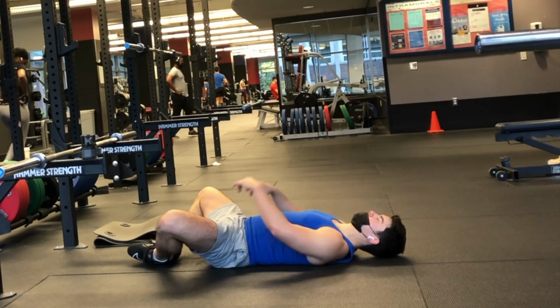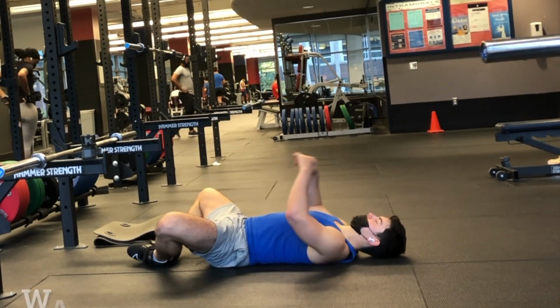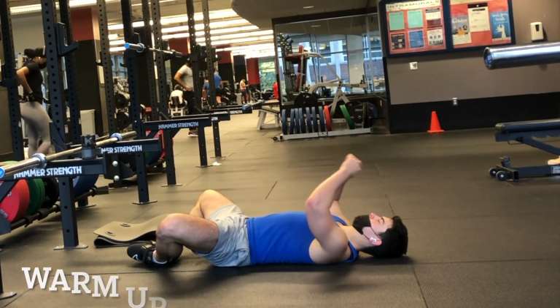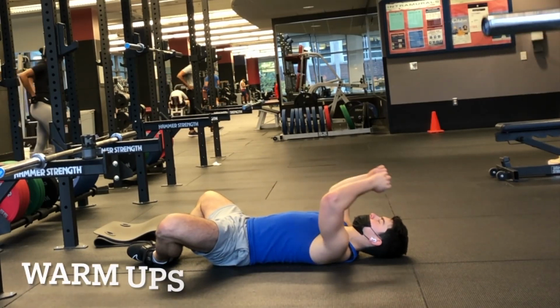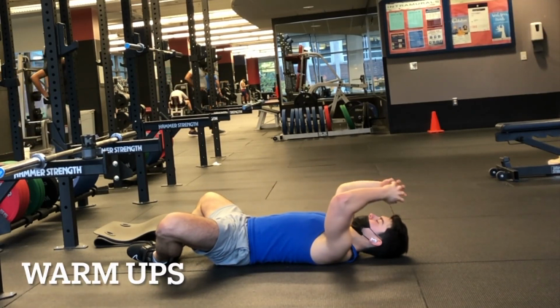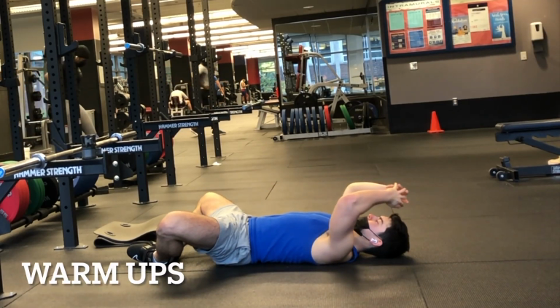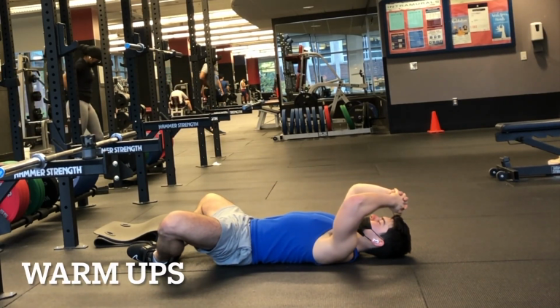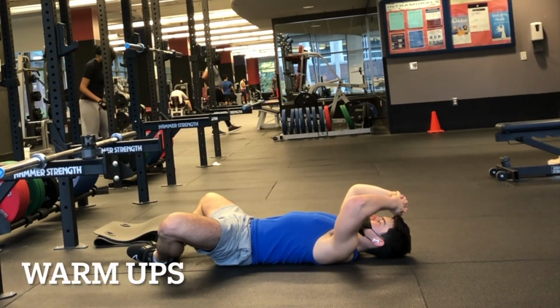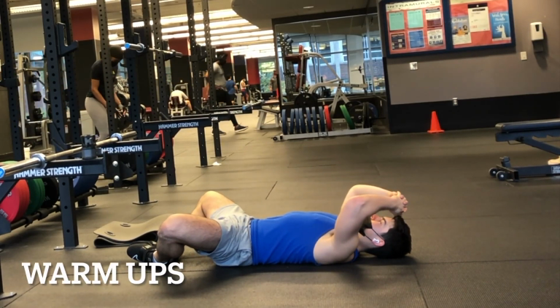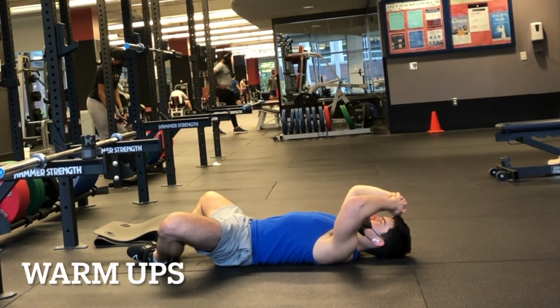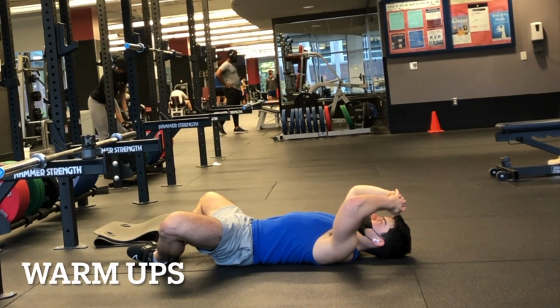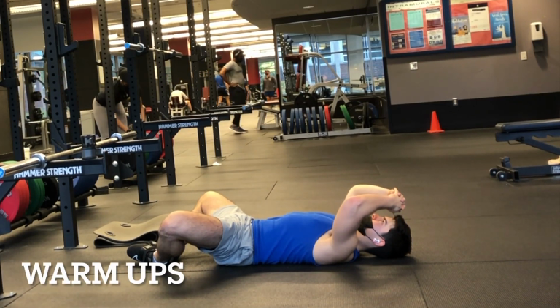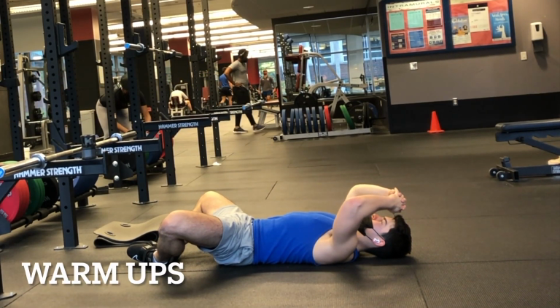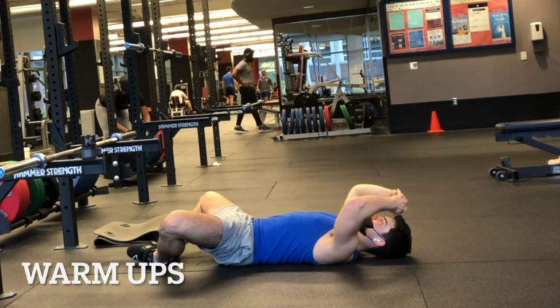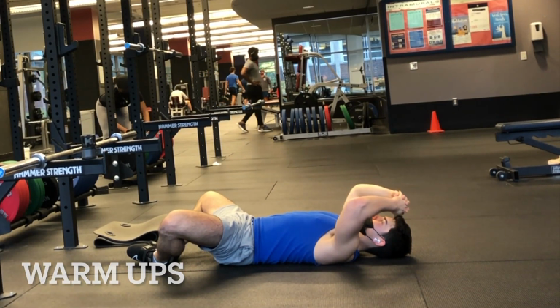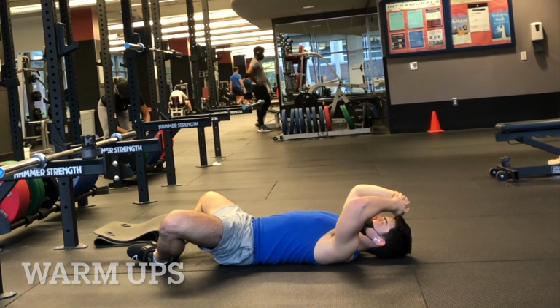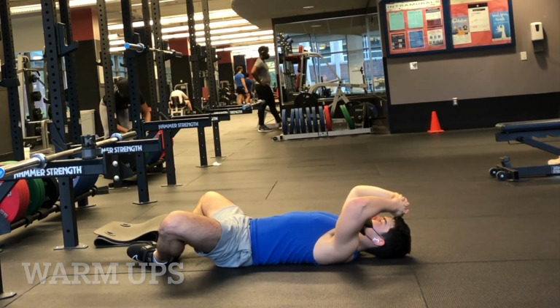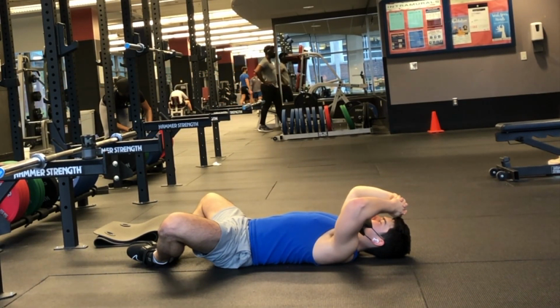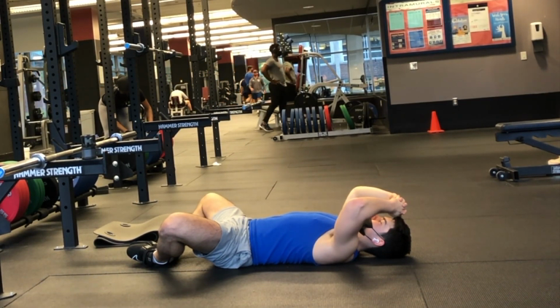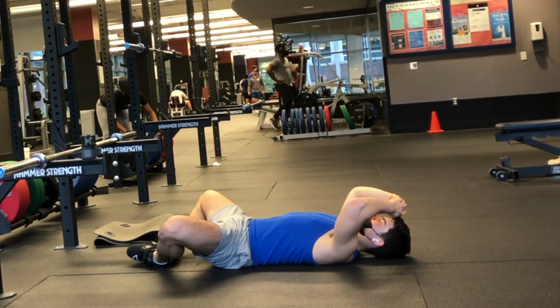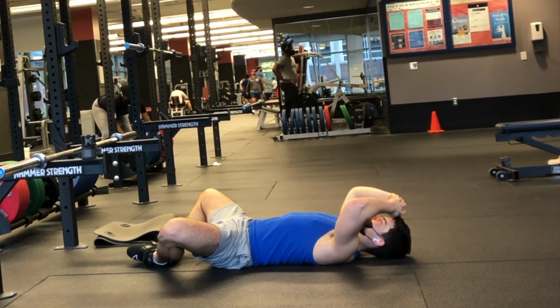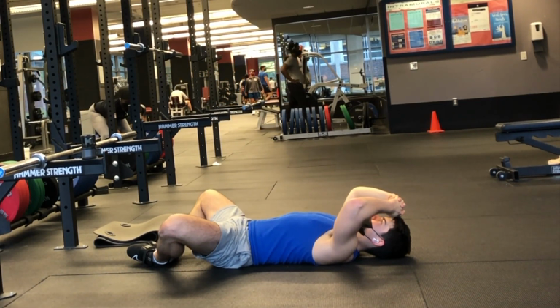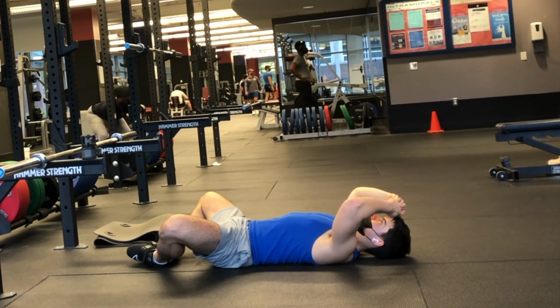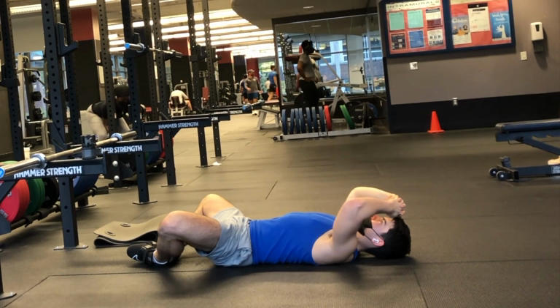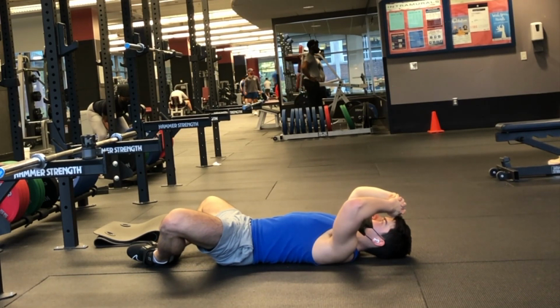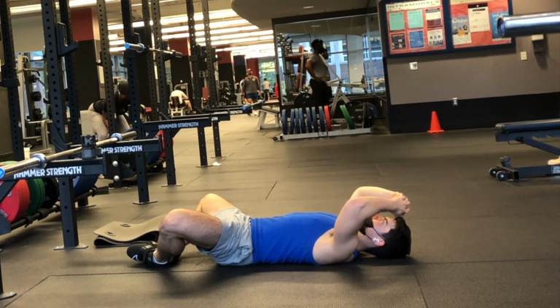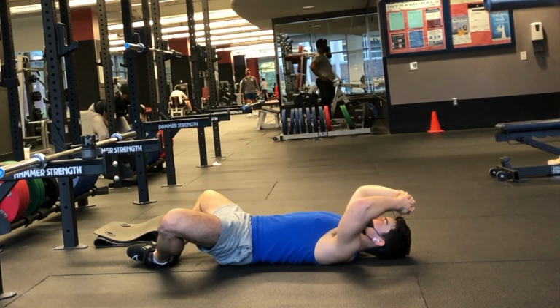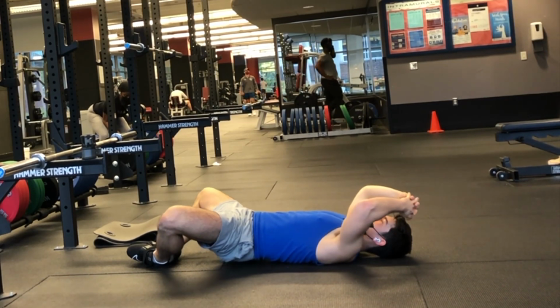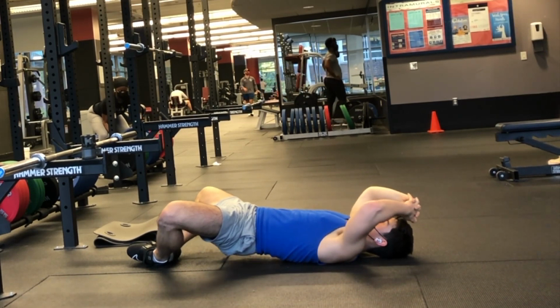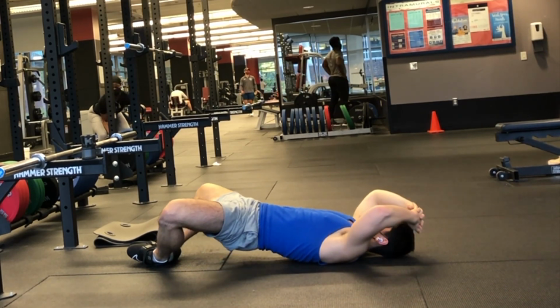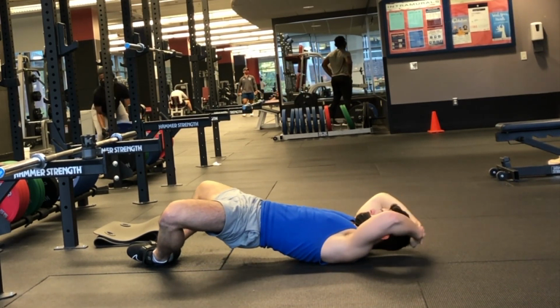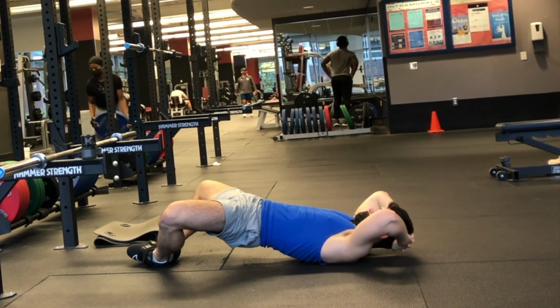Hey guys, how you doing? Sorry for the short video today, but I'm kind of in a rush. I did some front squats. I didn't do much today. Tomorrow I'll be back with some heavier lifts.